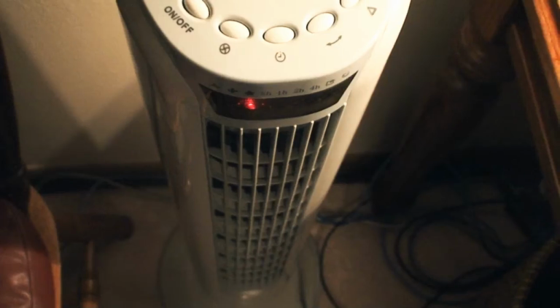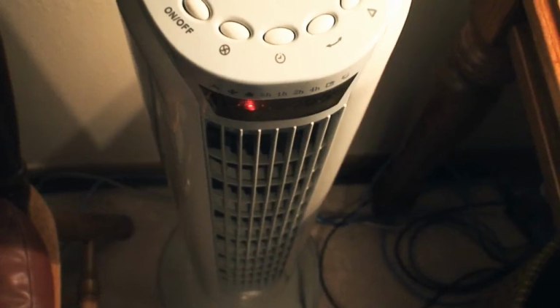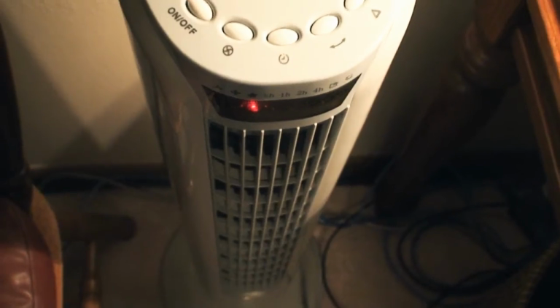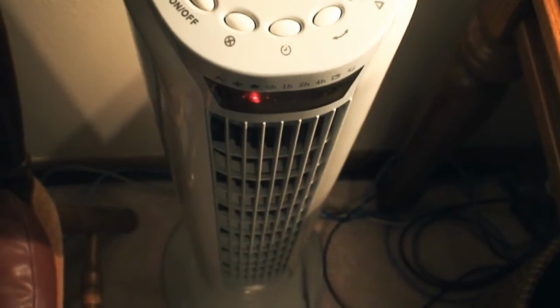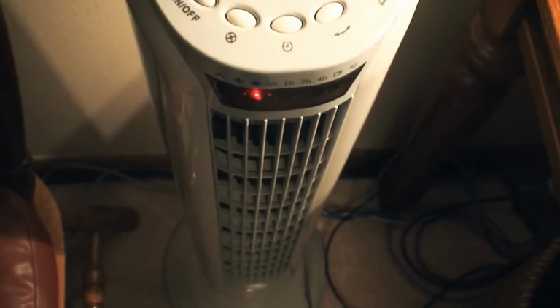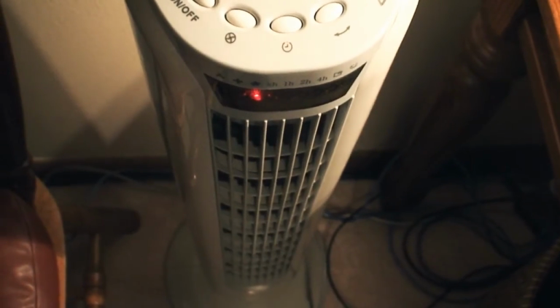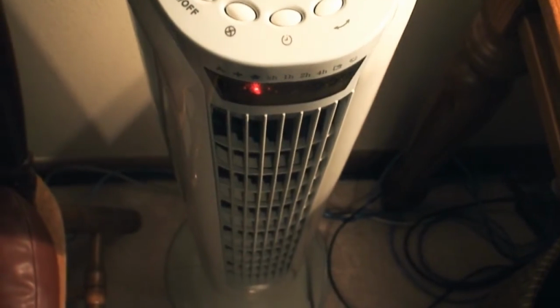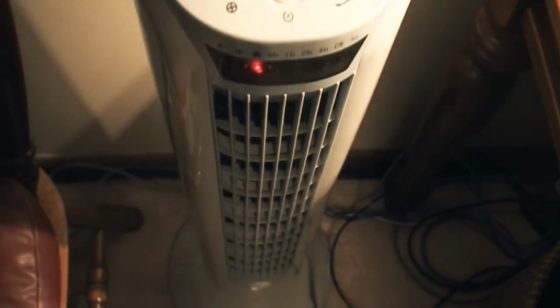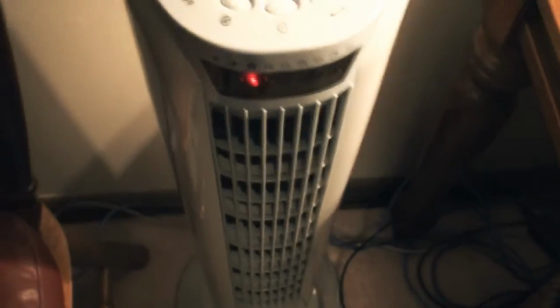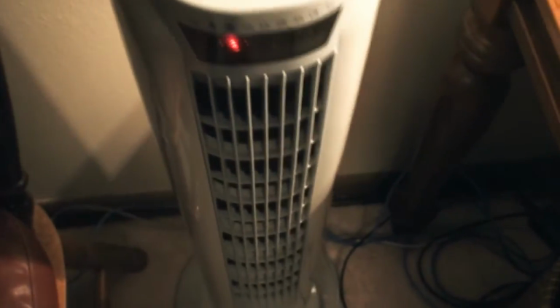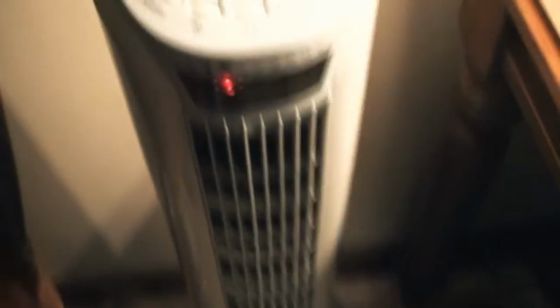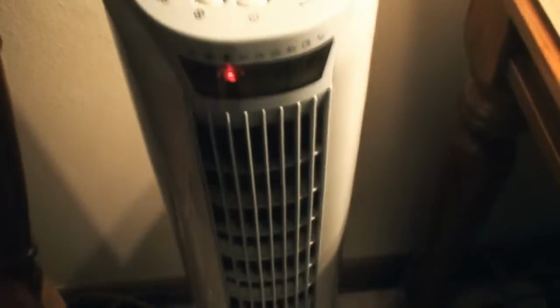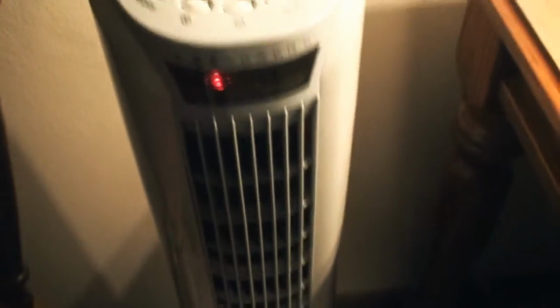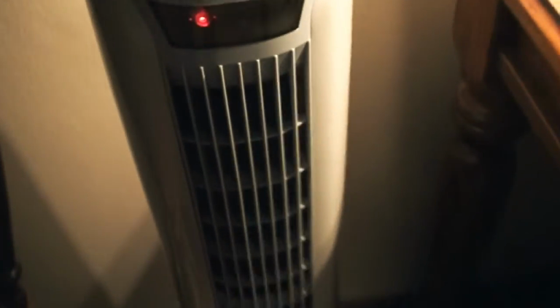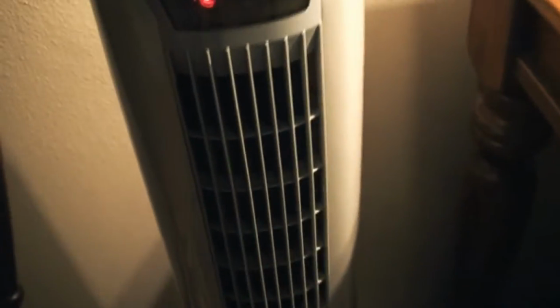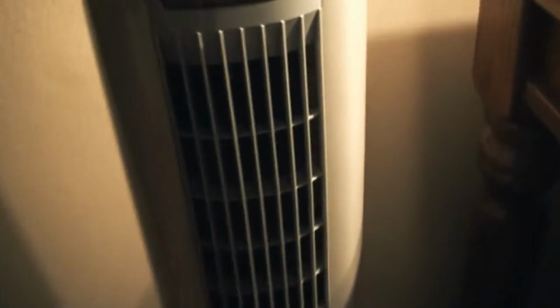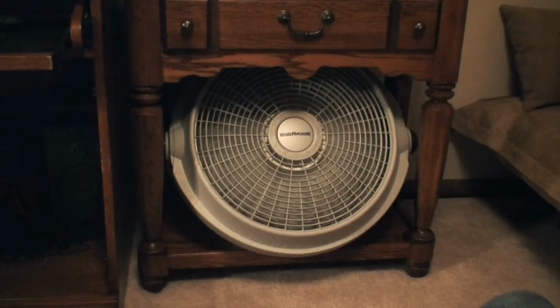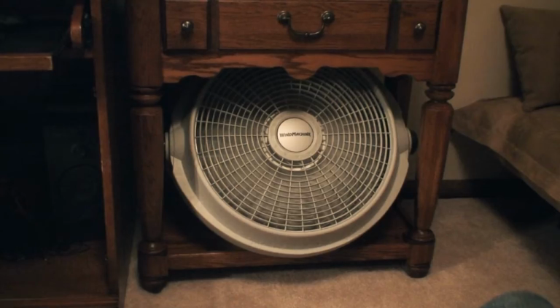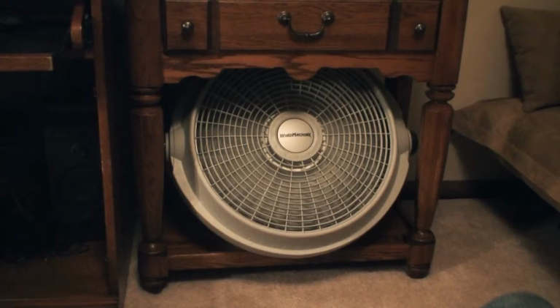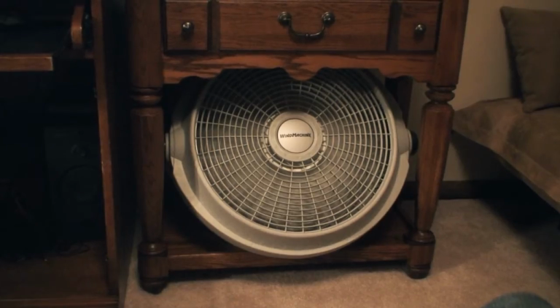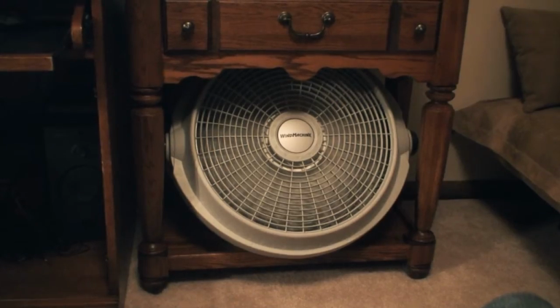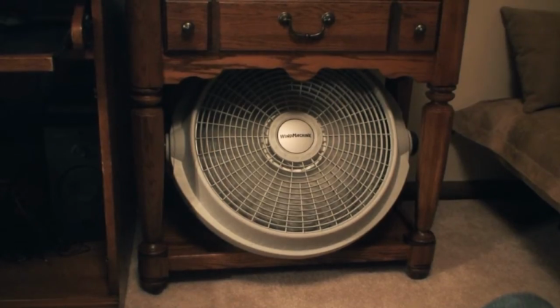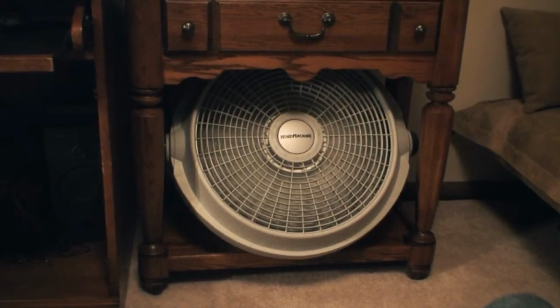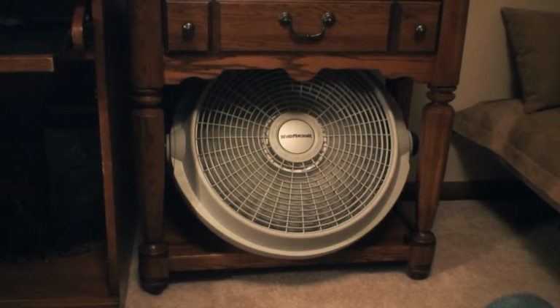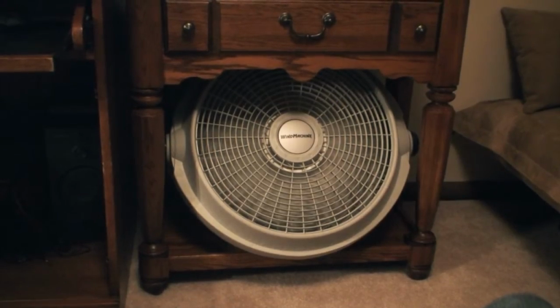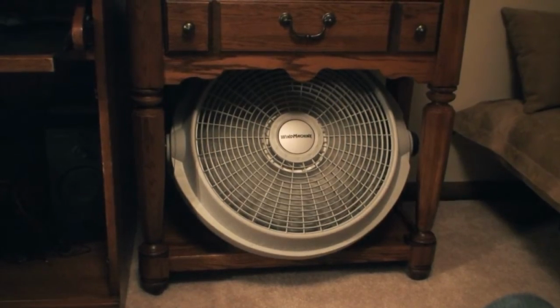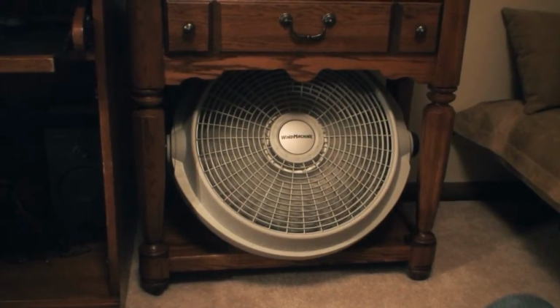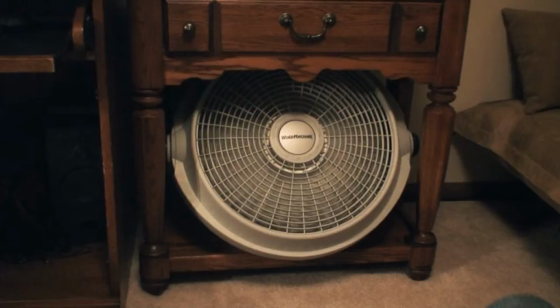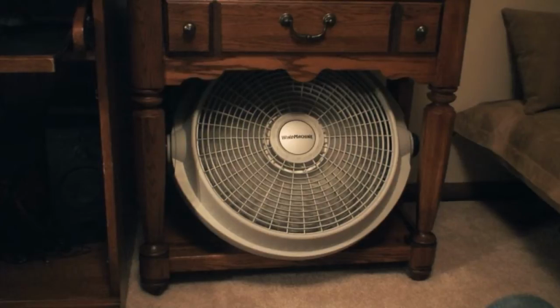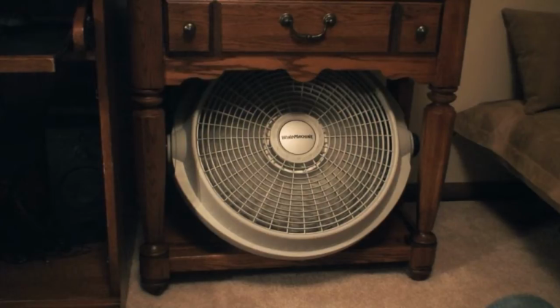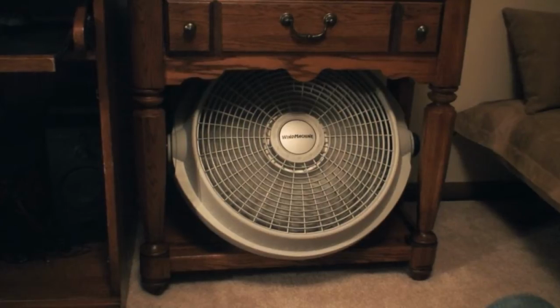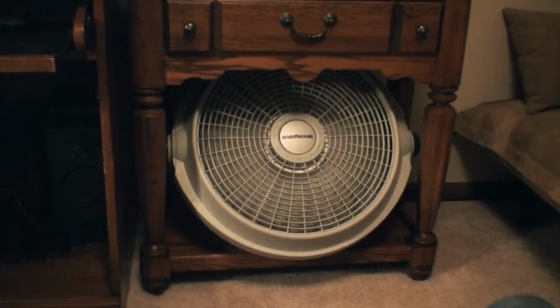Also, fans are more energy efficient than their air conditioning counterparts. So in the summer, run your fans whenever you can.